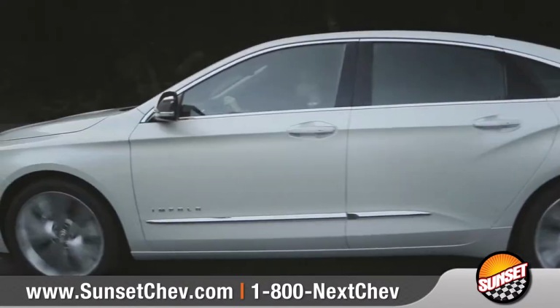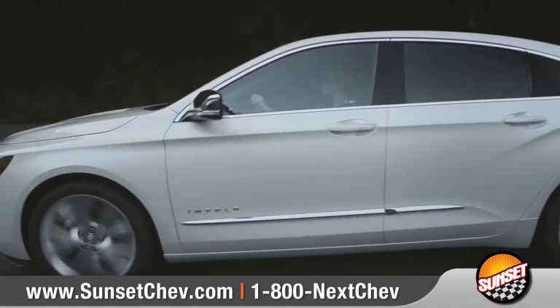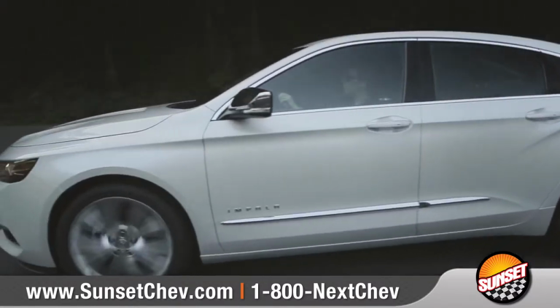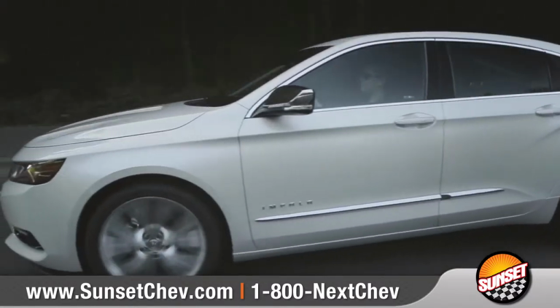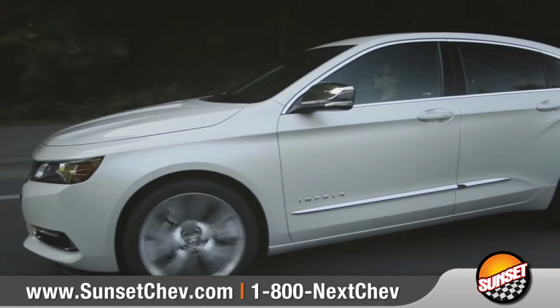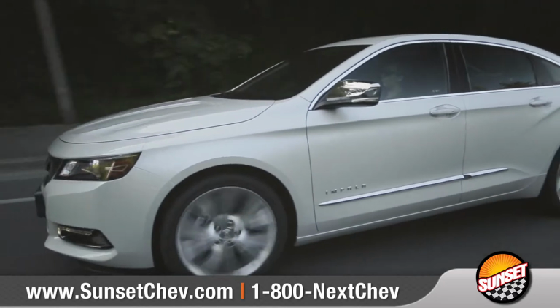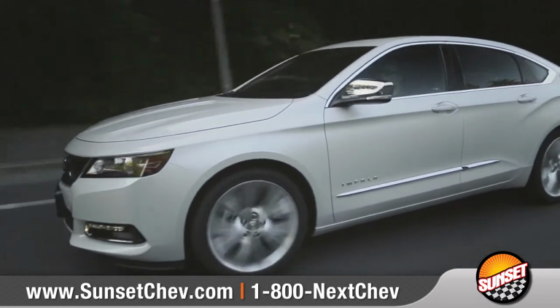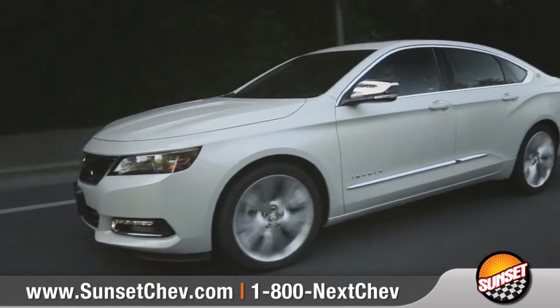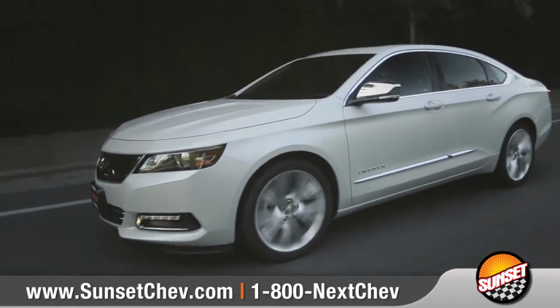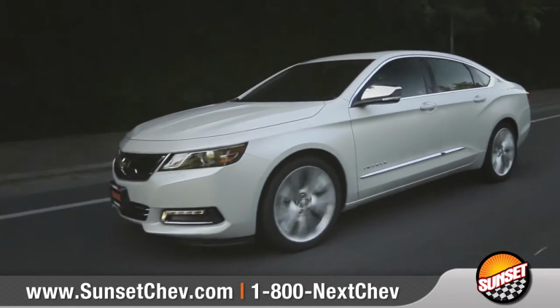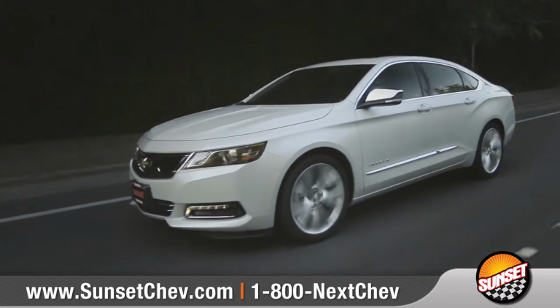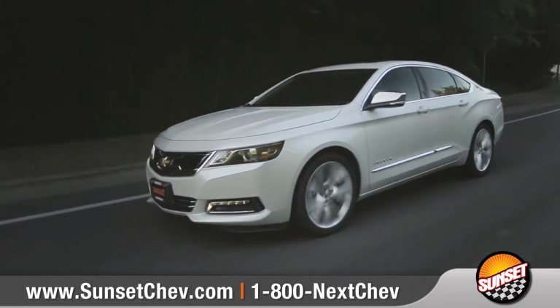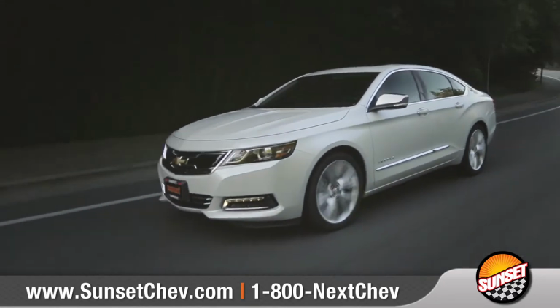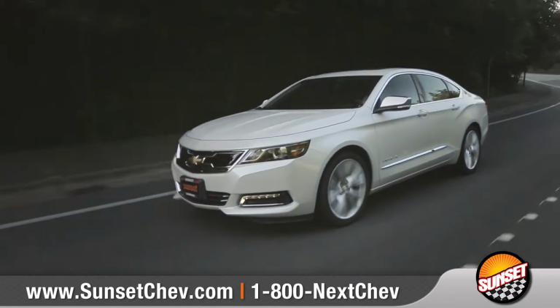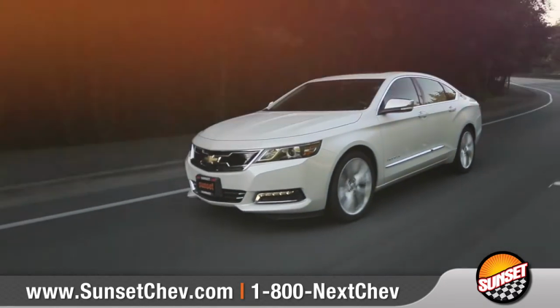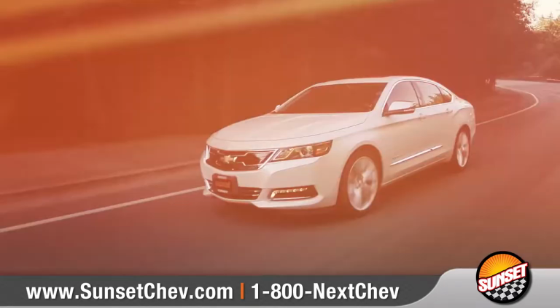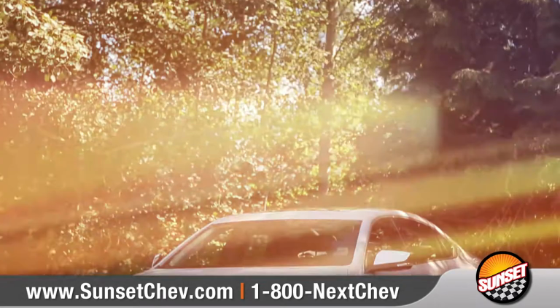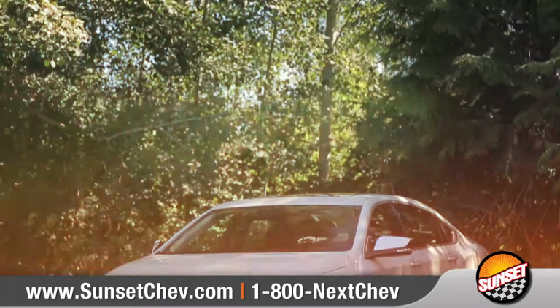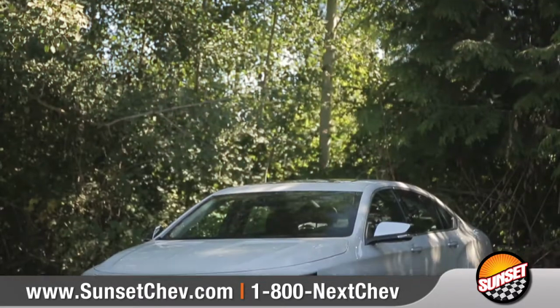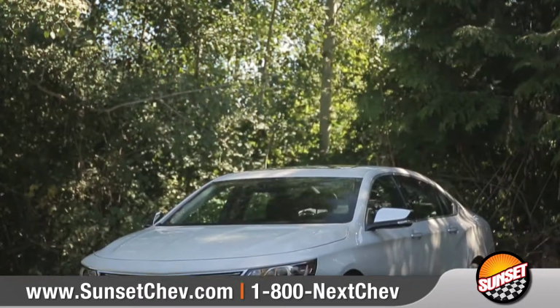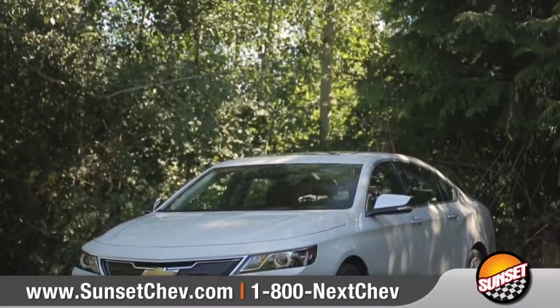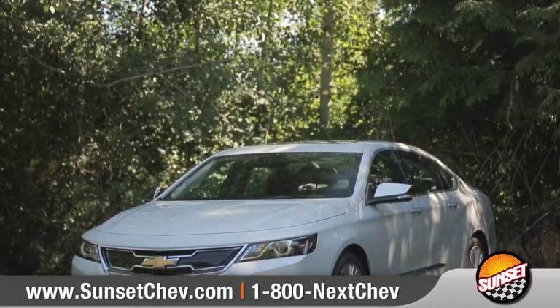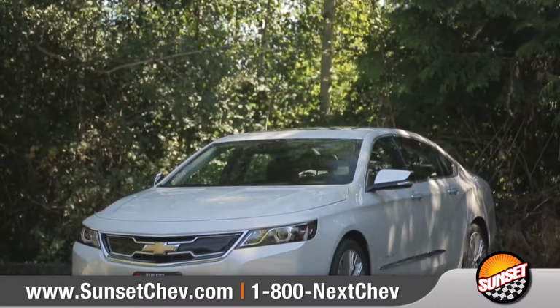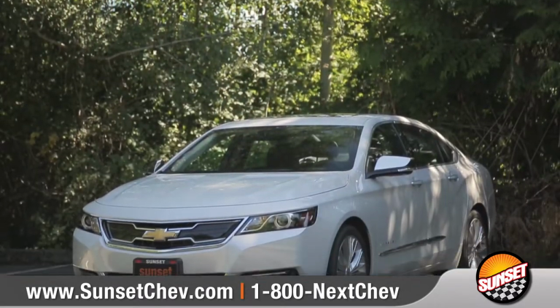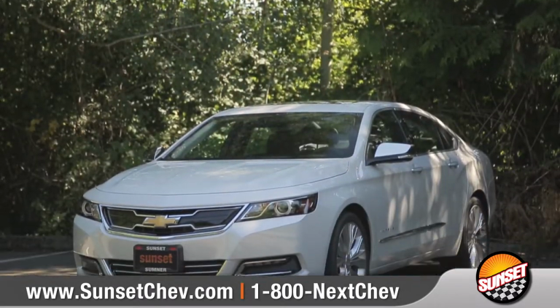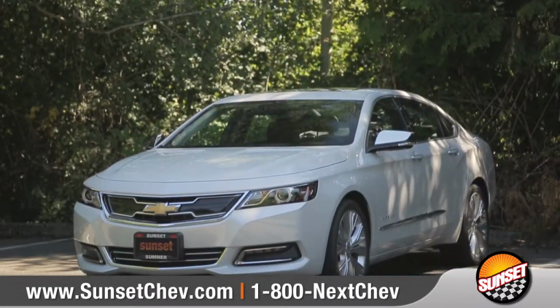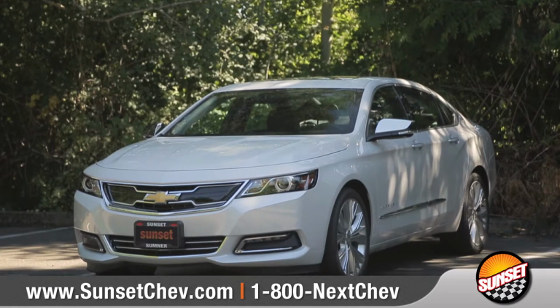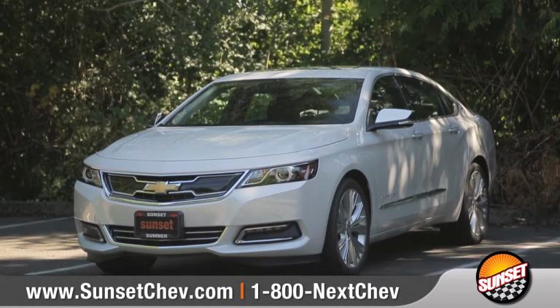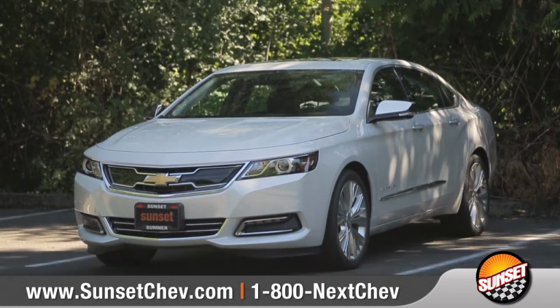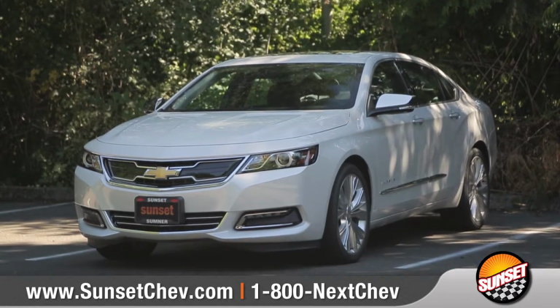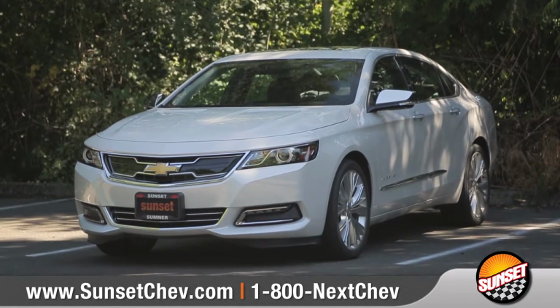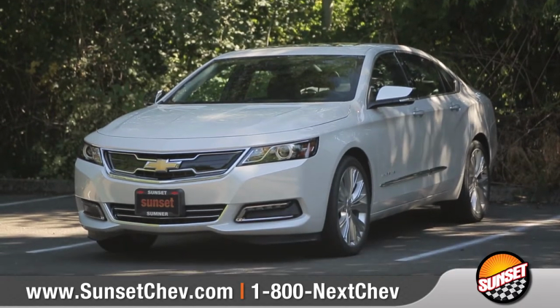Own the streets, highways, and every road in between, so come down and see us and check out the 2017 Chevrolet Impala.